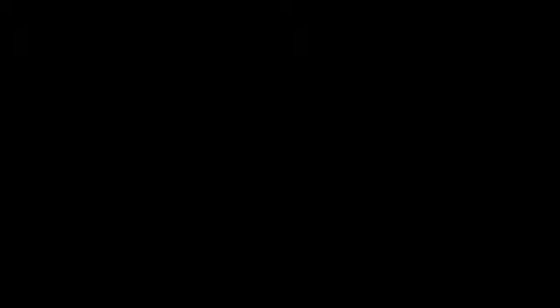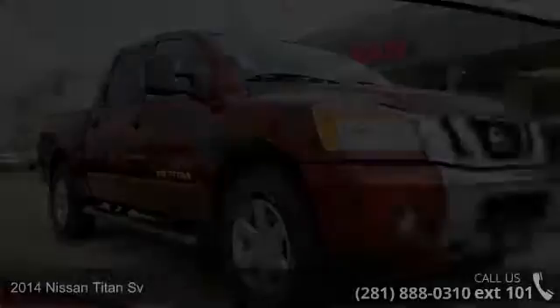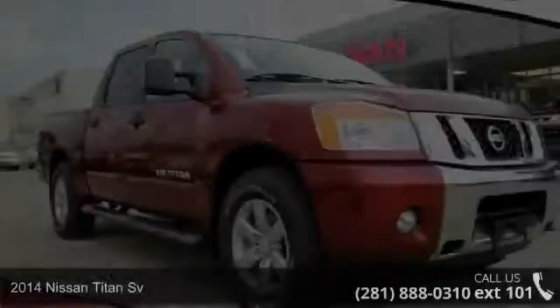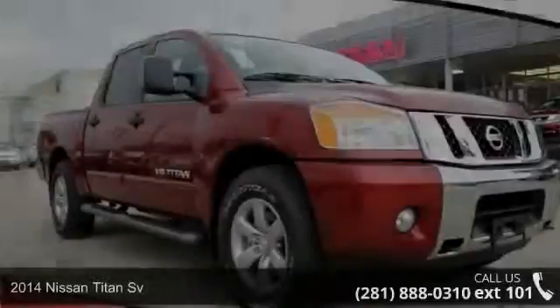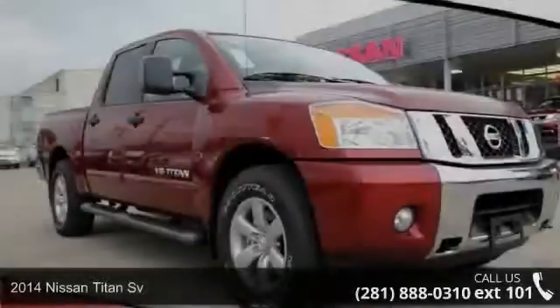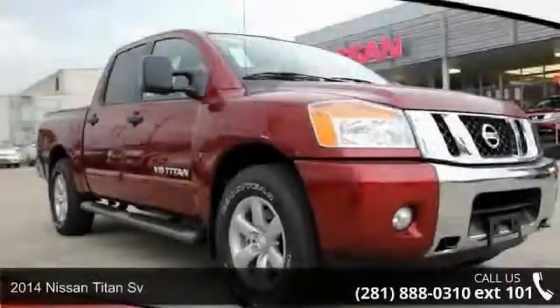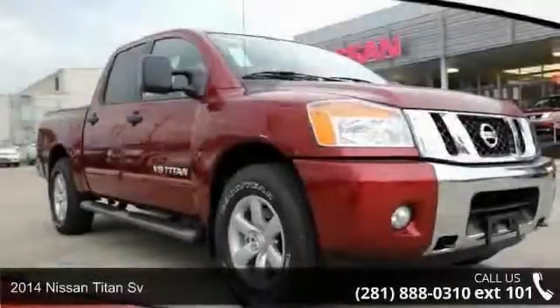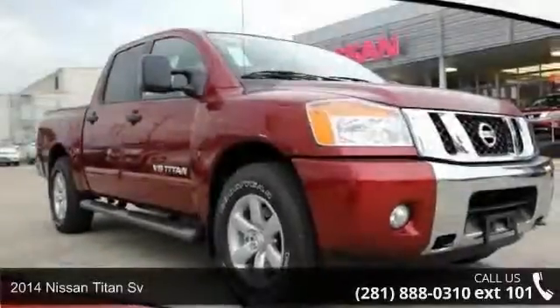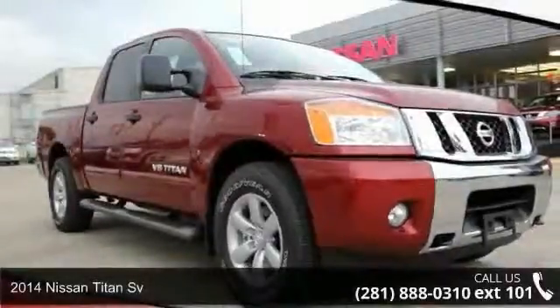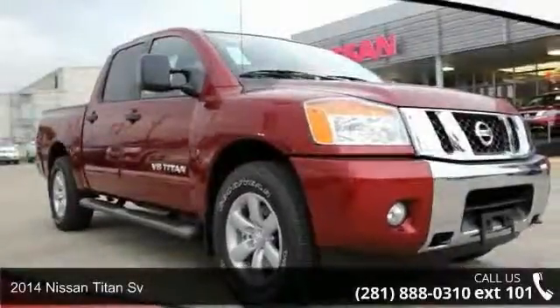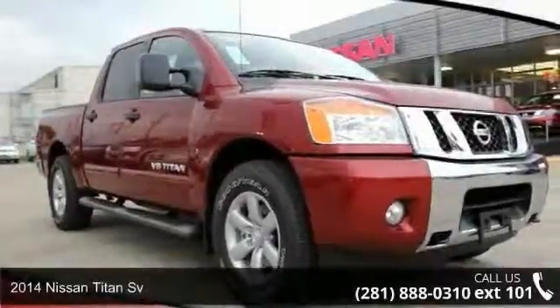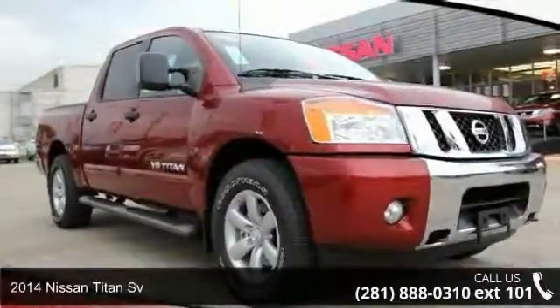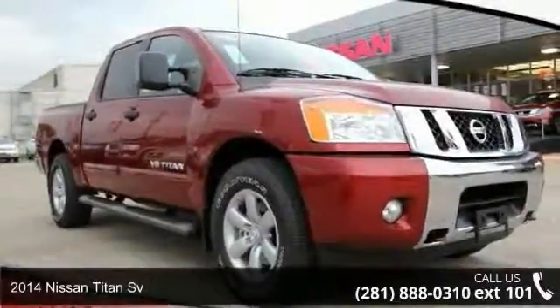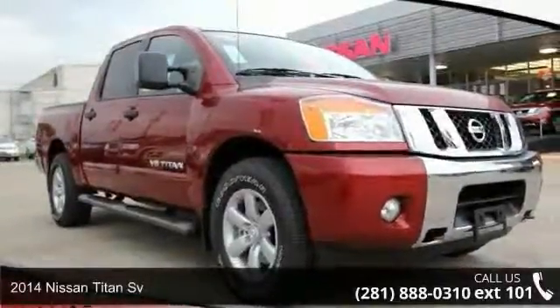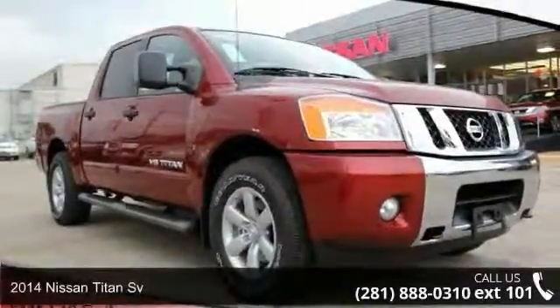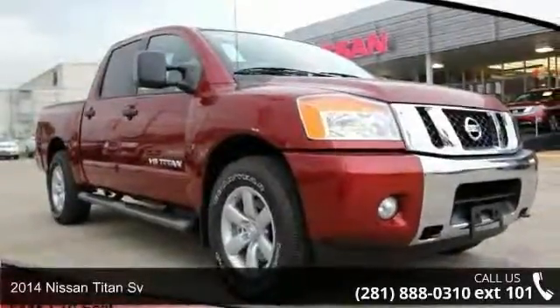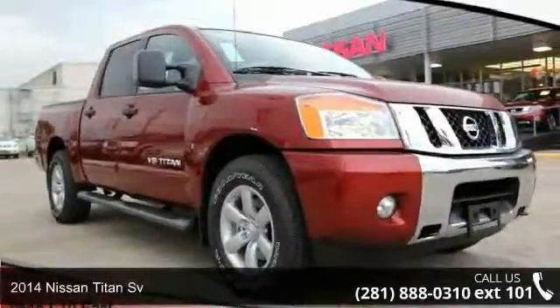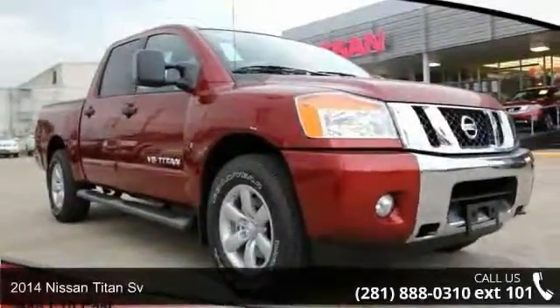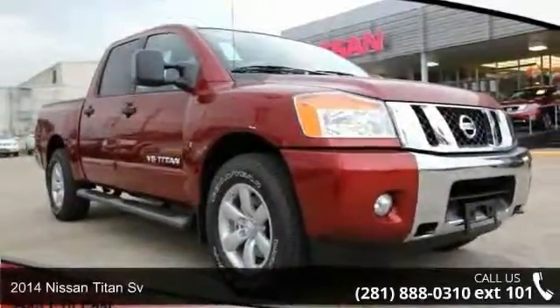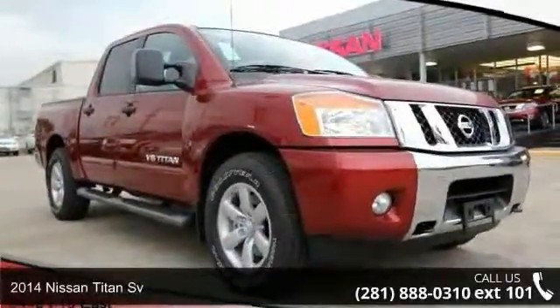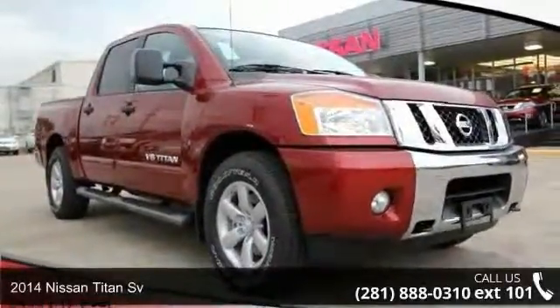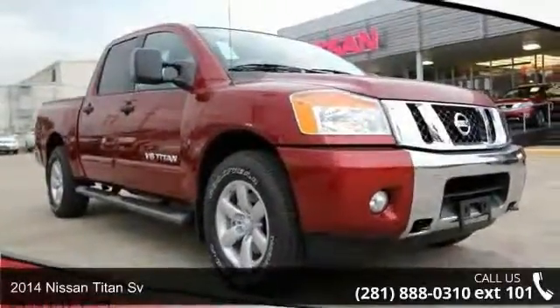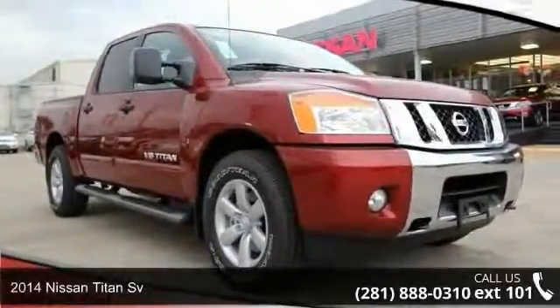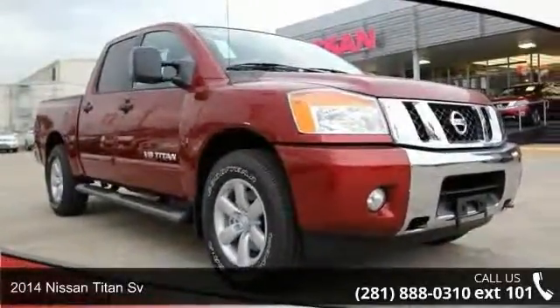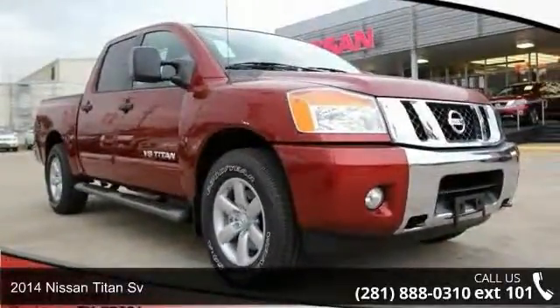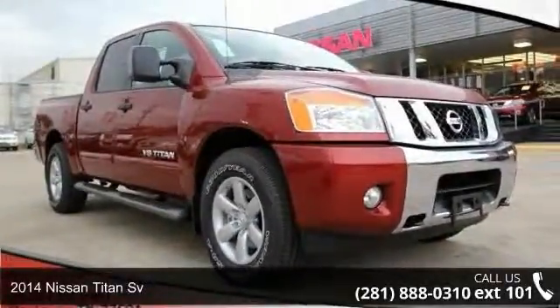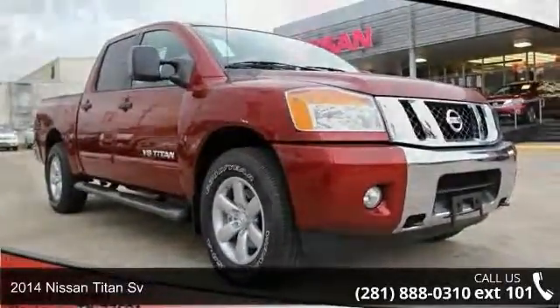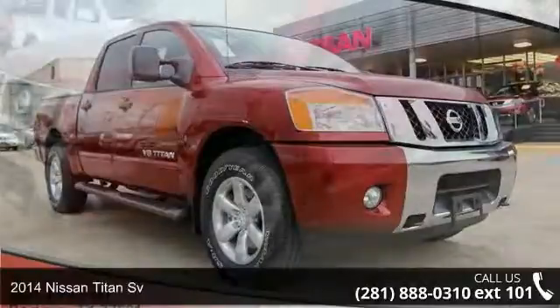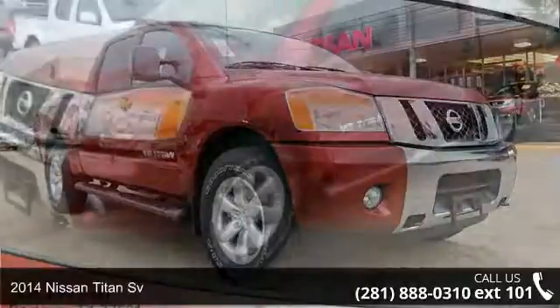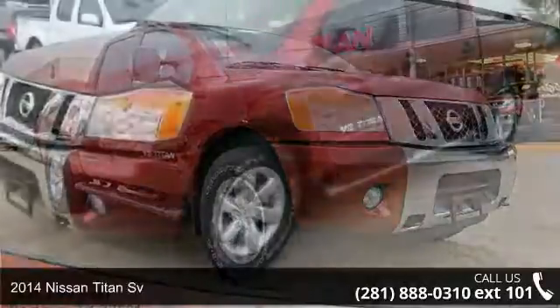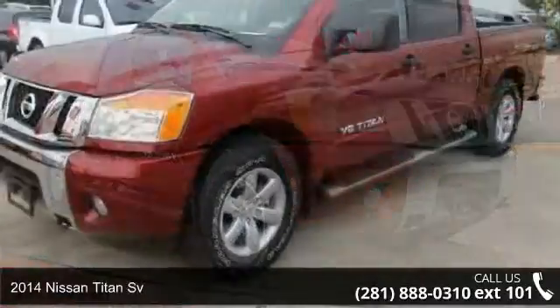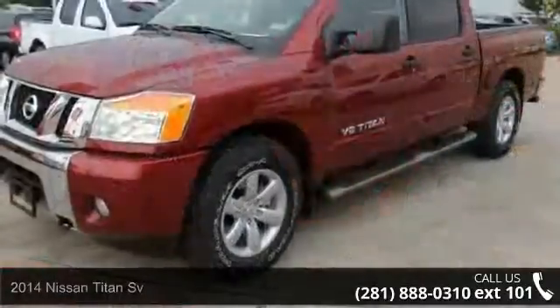Presenting the 2014 Nissan Titan Sievert. This may be the set of wheels you've been looking for.